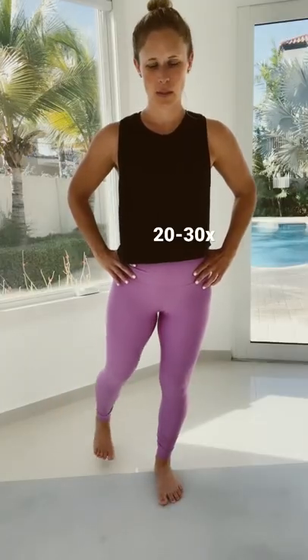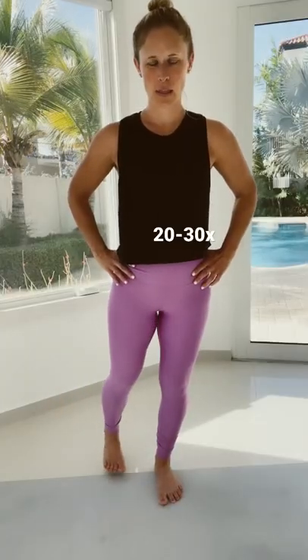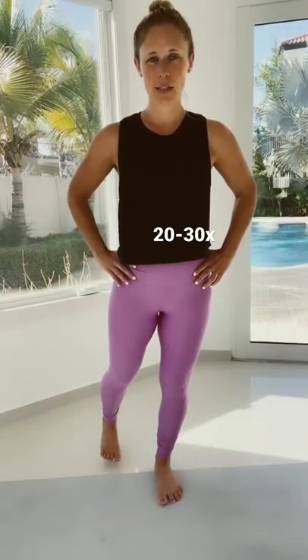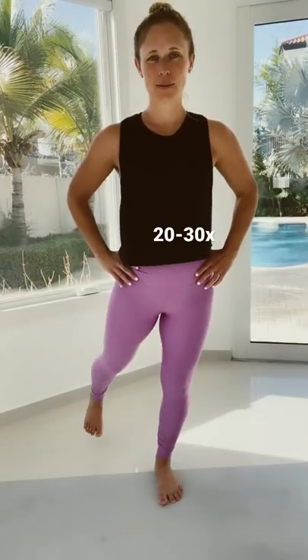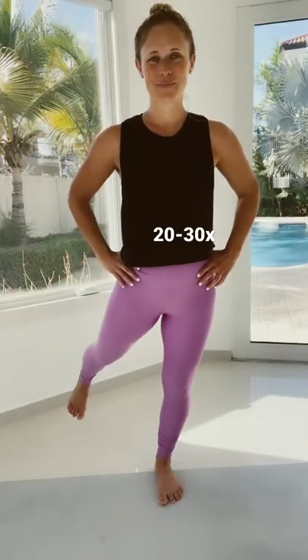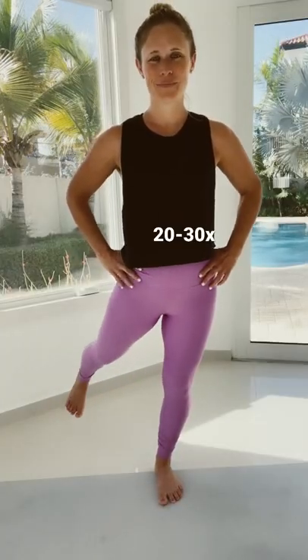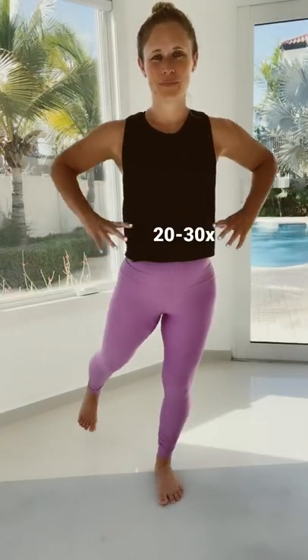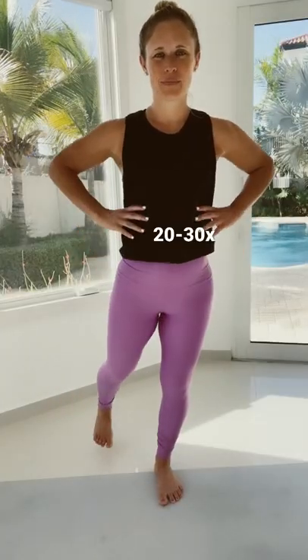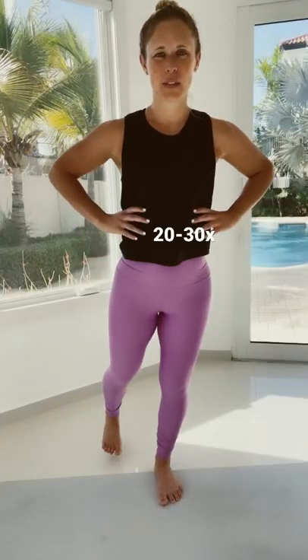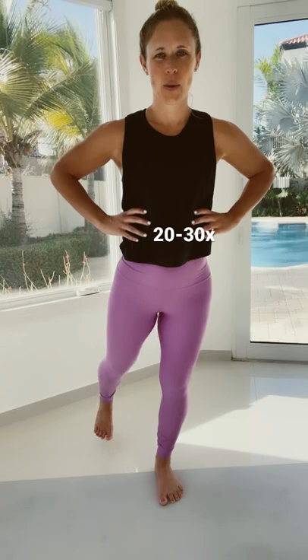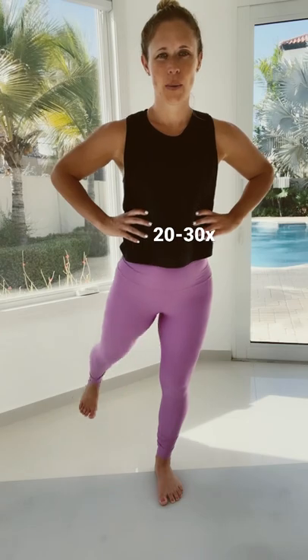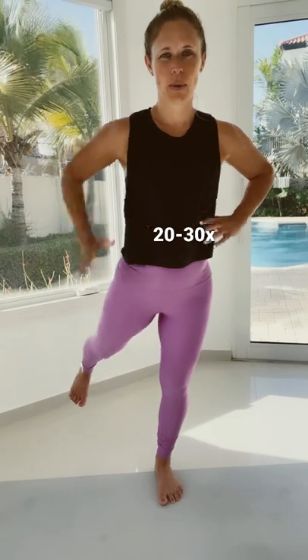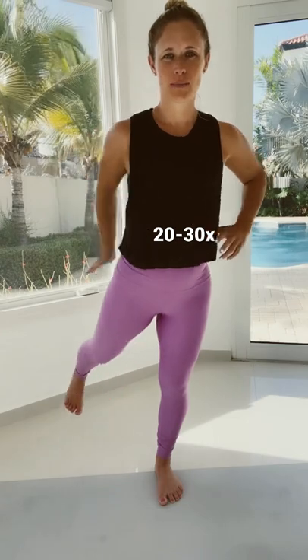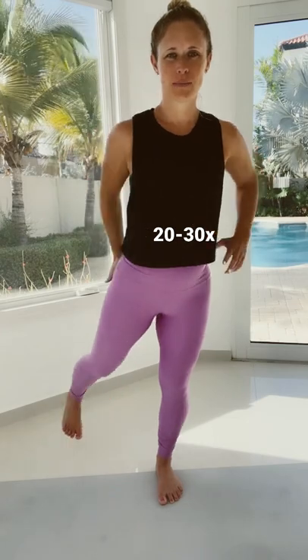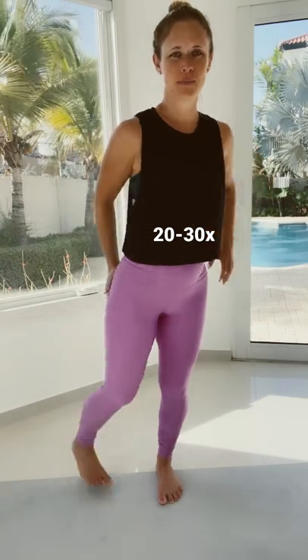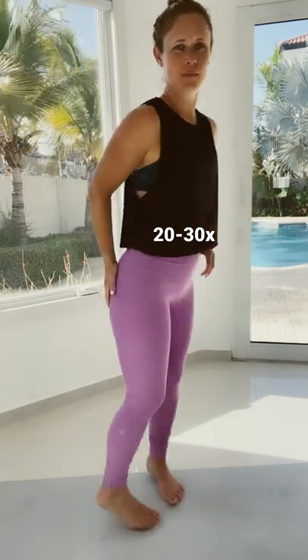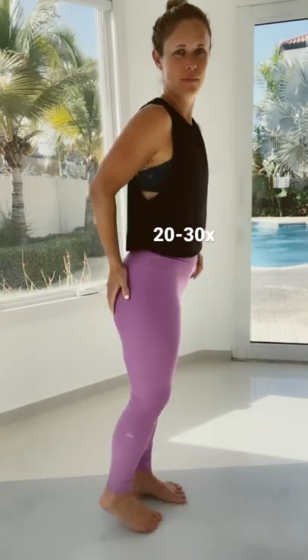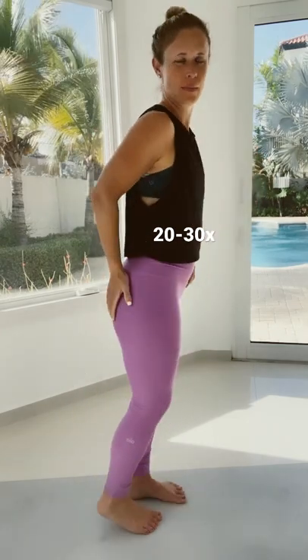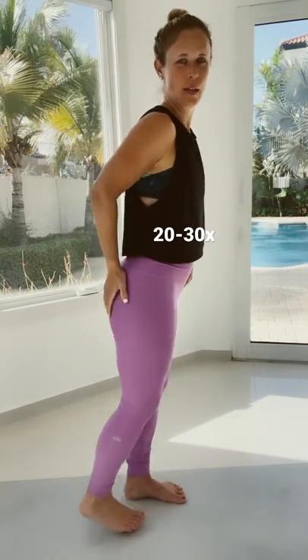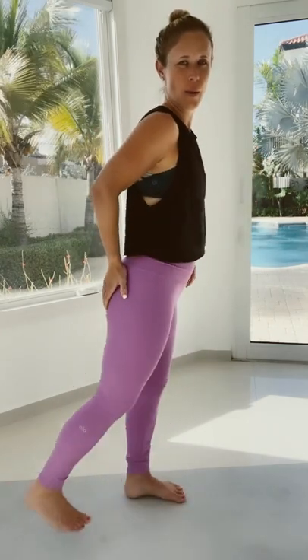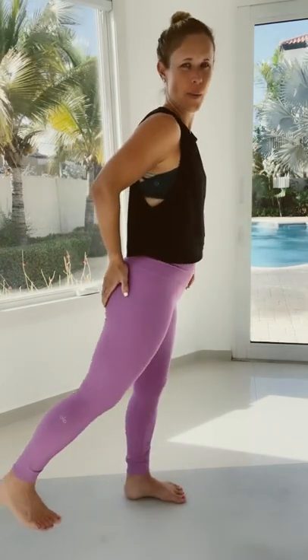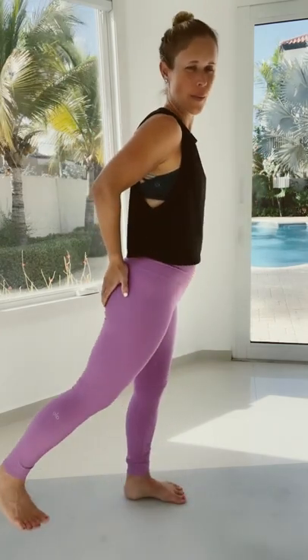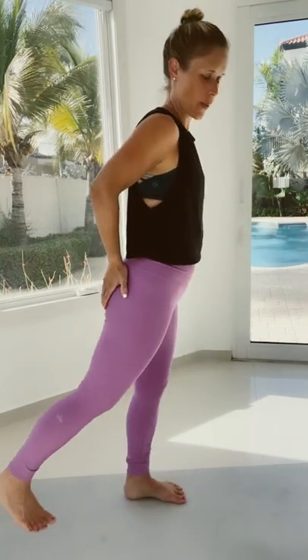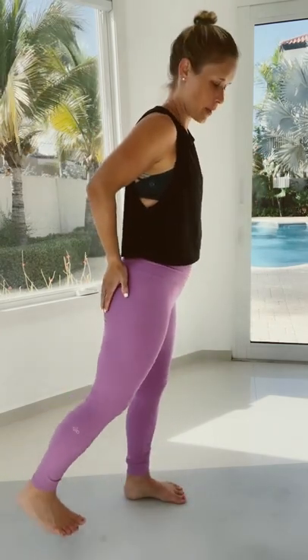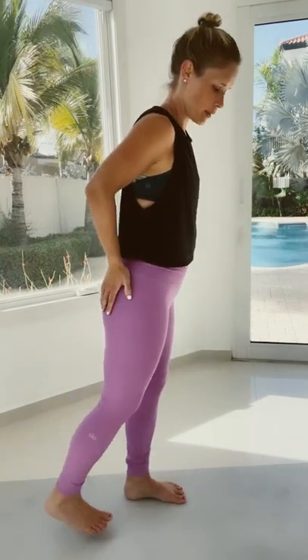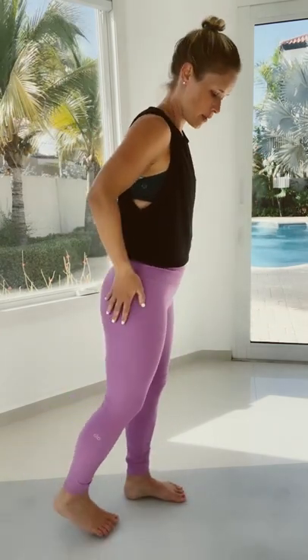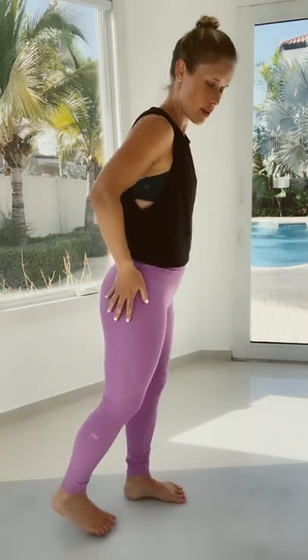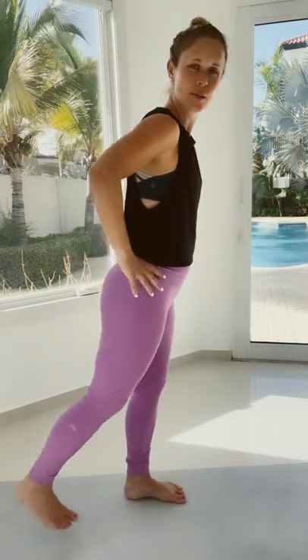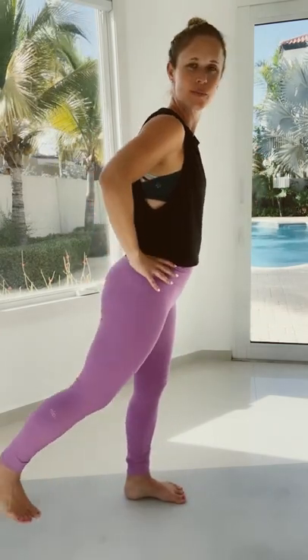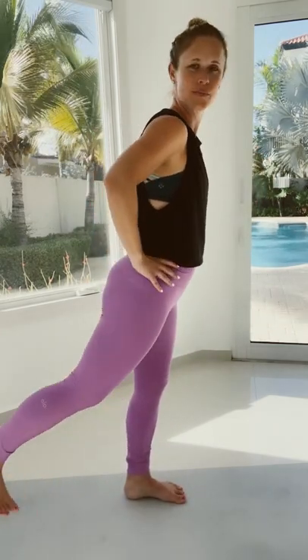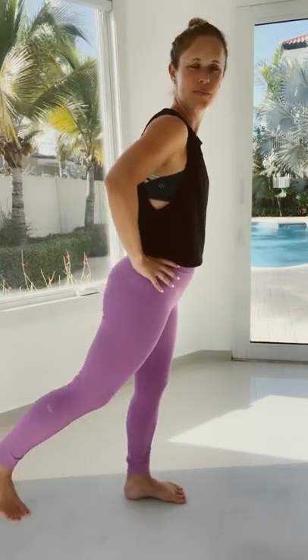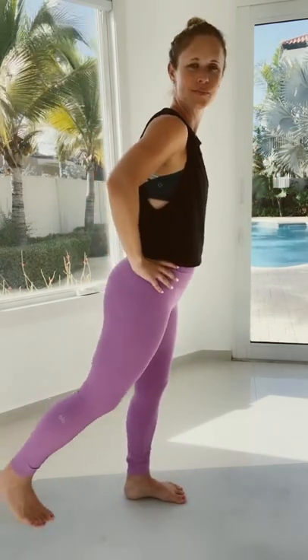Firing up our glutes, leading with our heel slightly forward, and we're not gripping those toes to feel it in our booty.